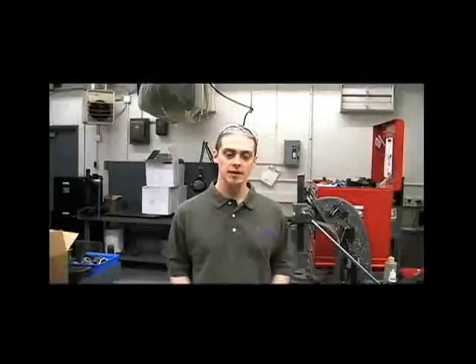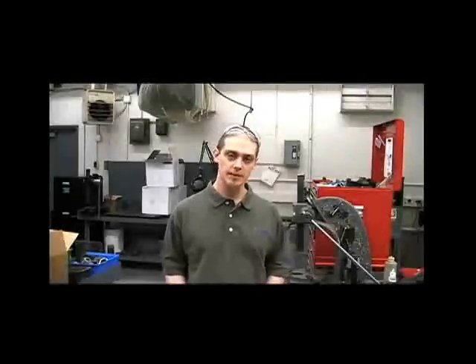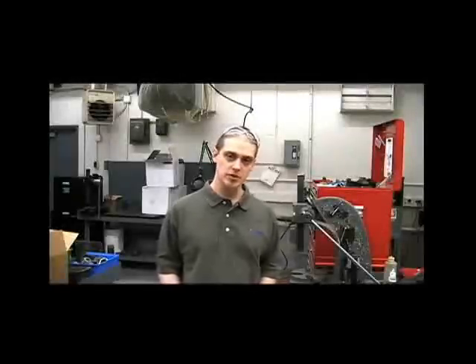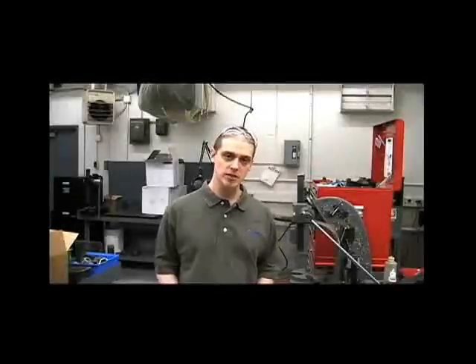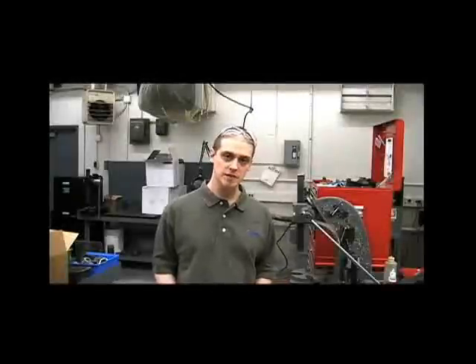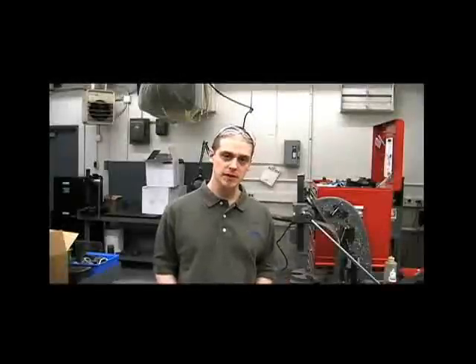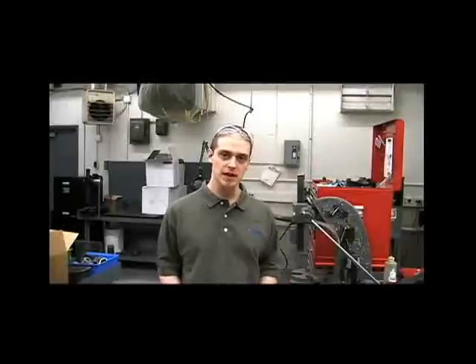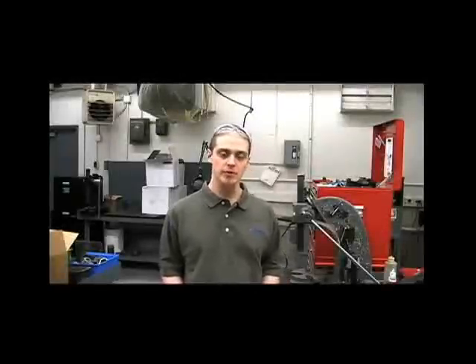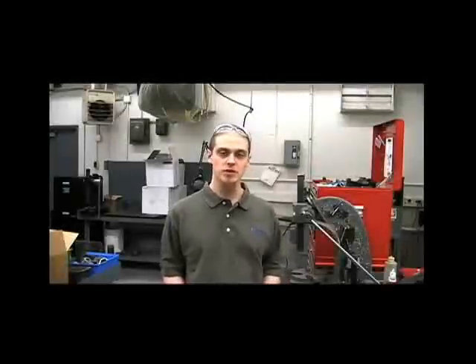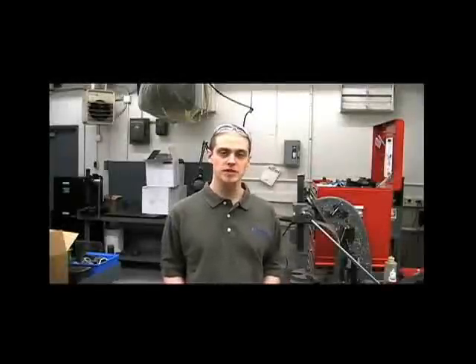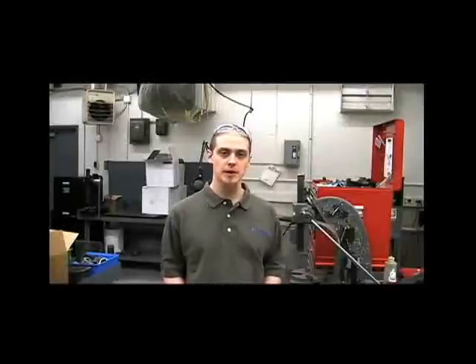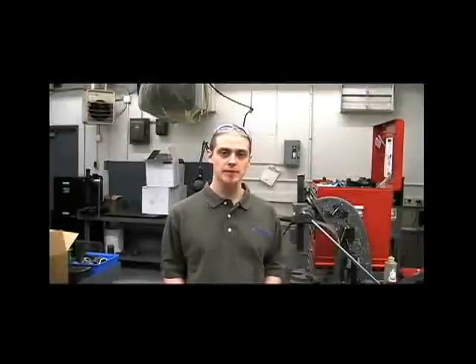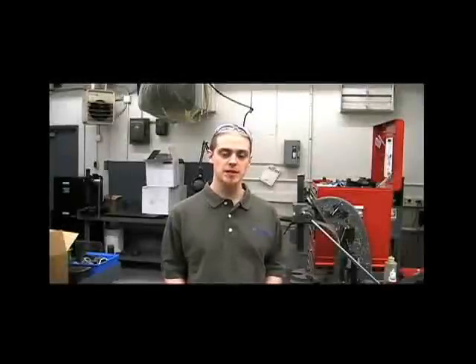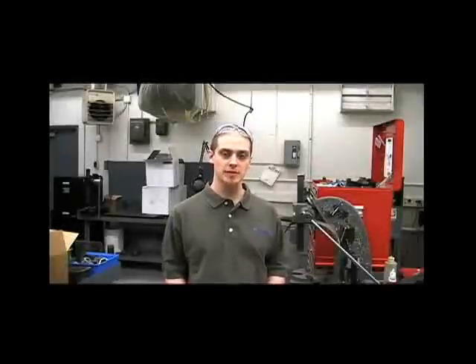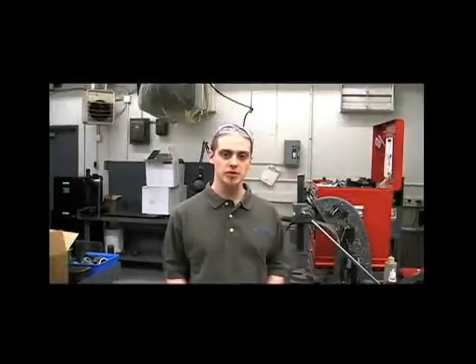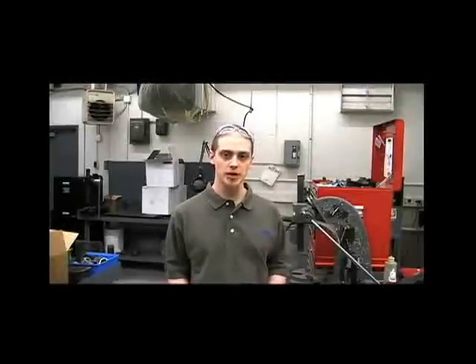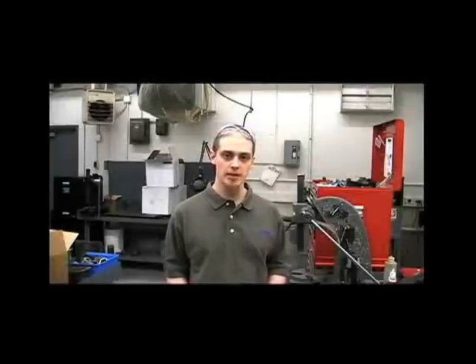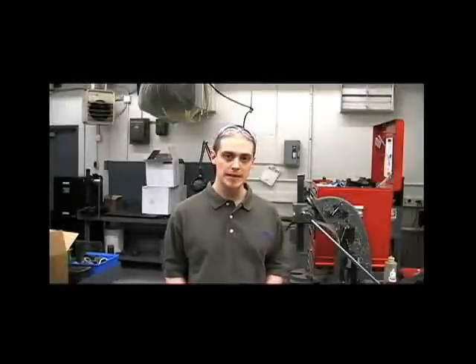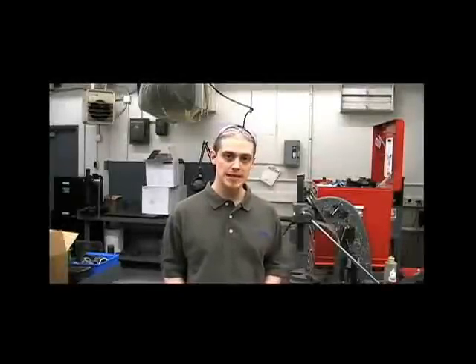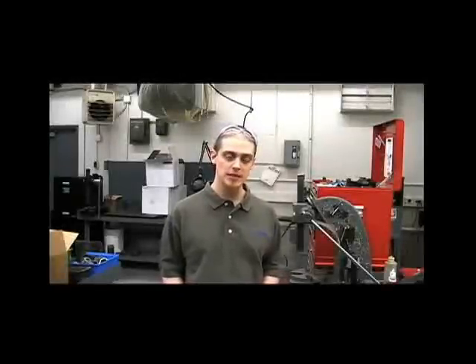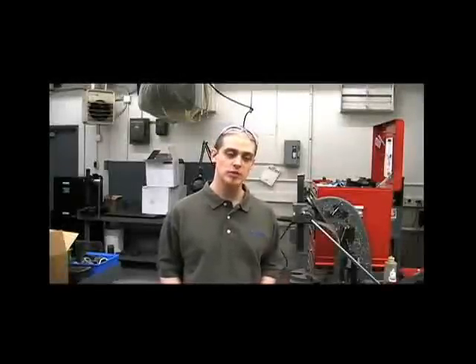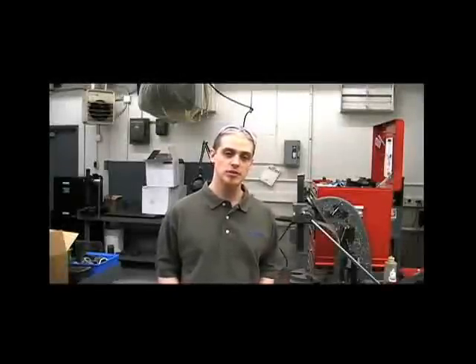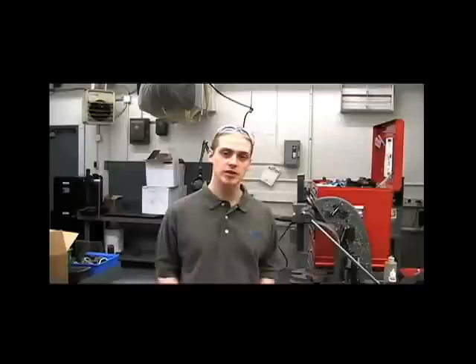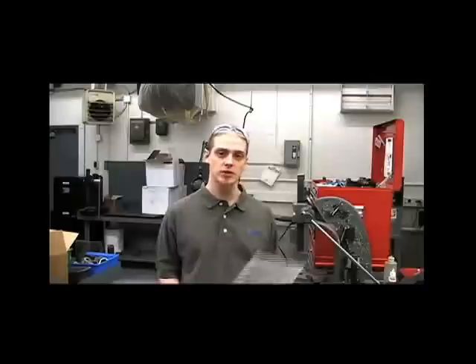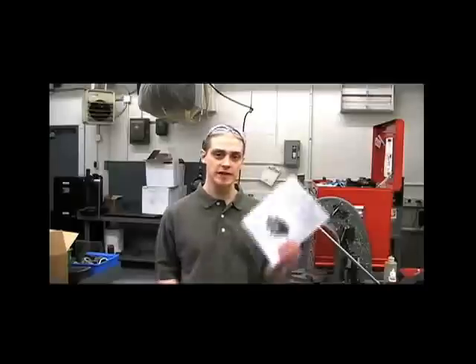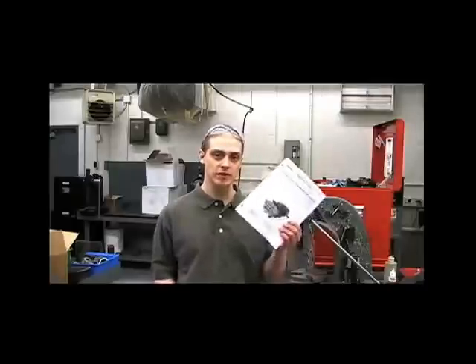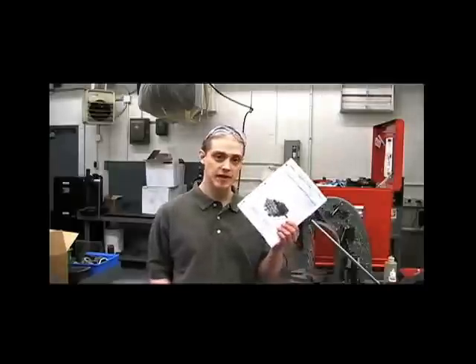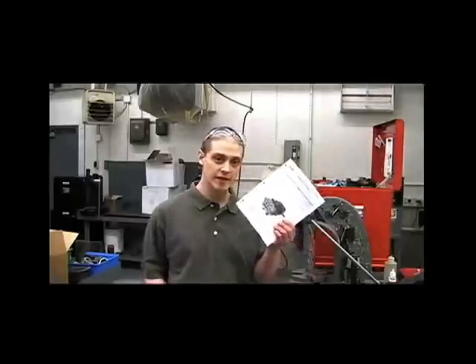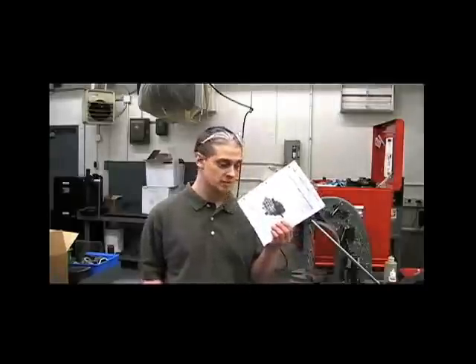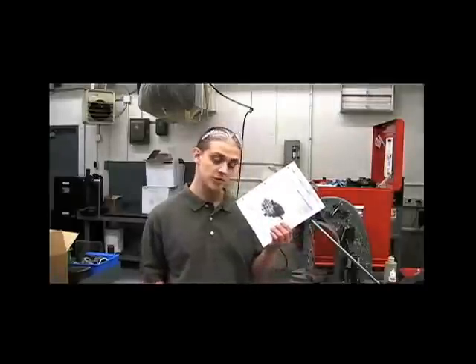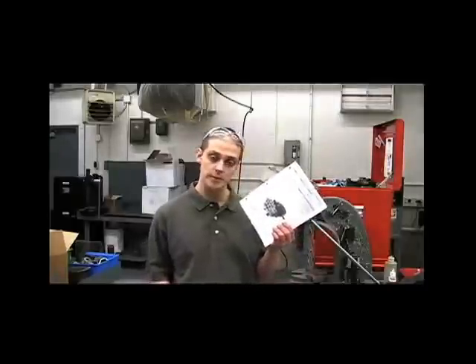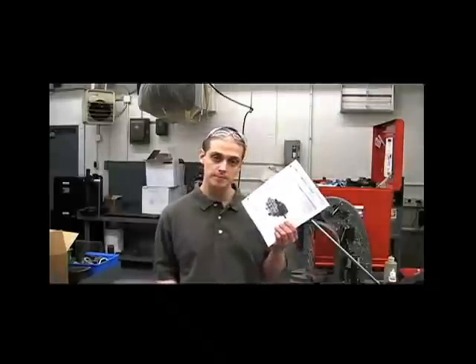Hi, my name is Chris from the Hypro Service Department. Today I'll be showing you how to maintain and troubleshoot a 2535S plunge pump.